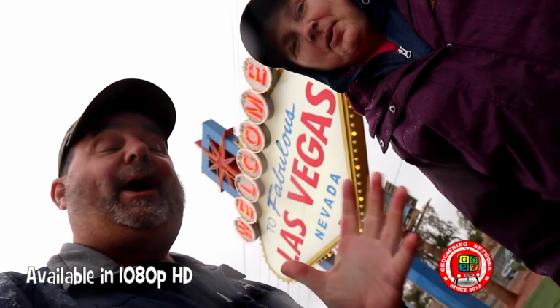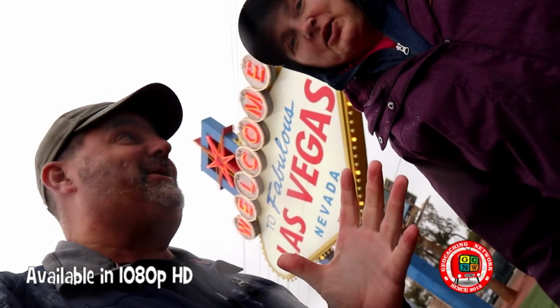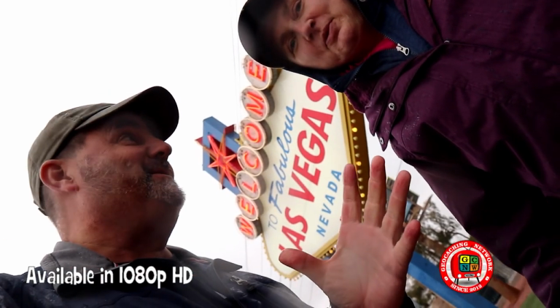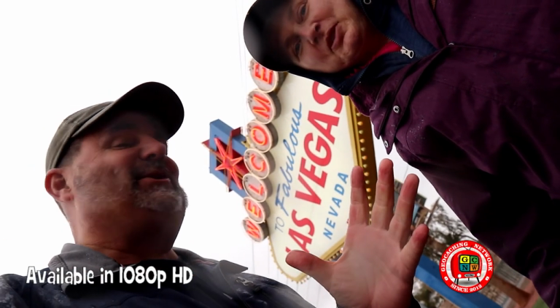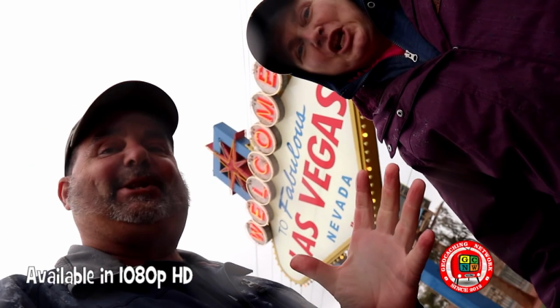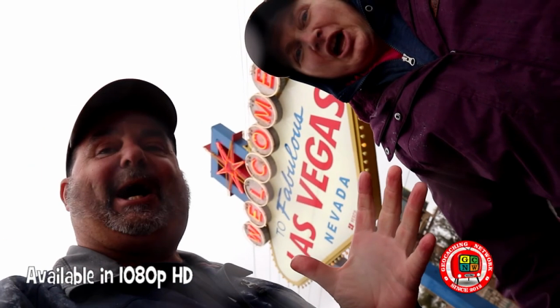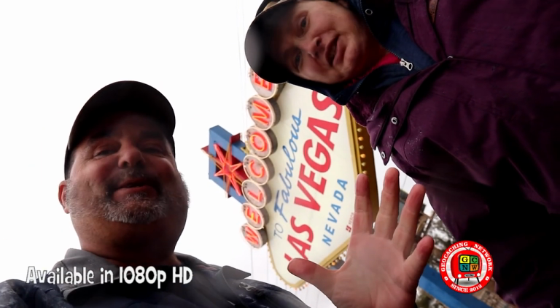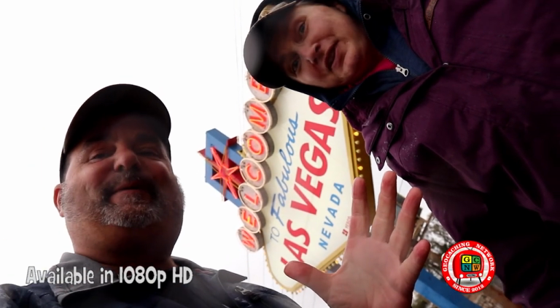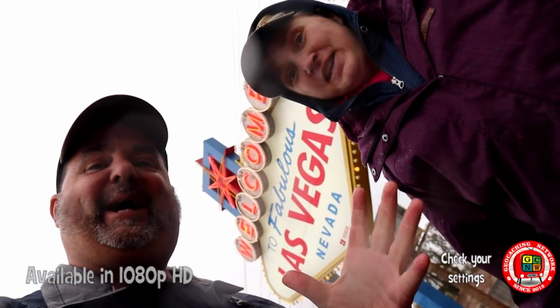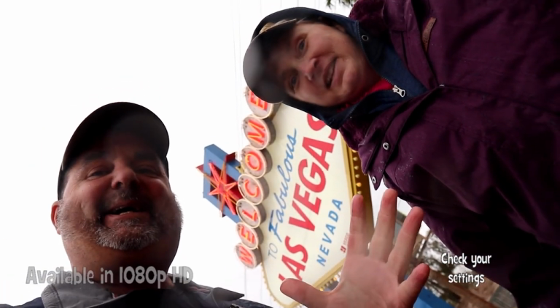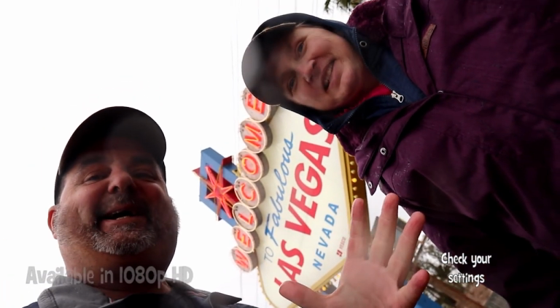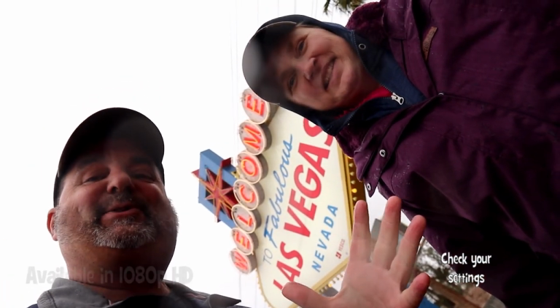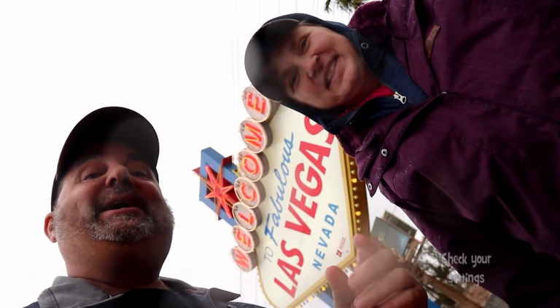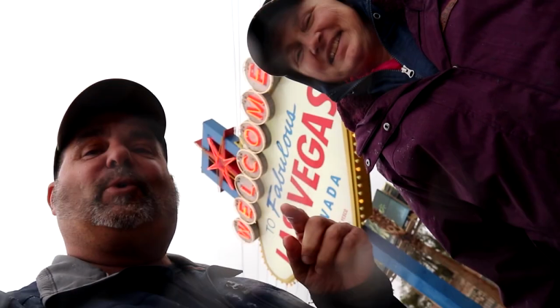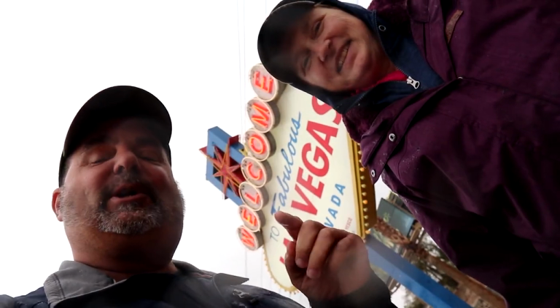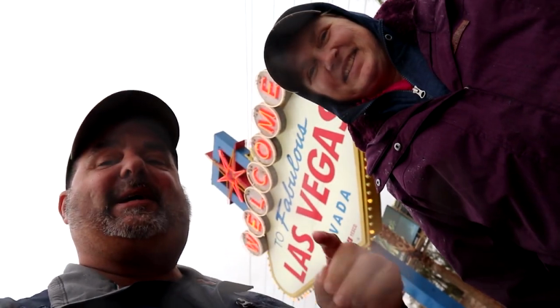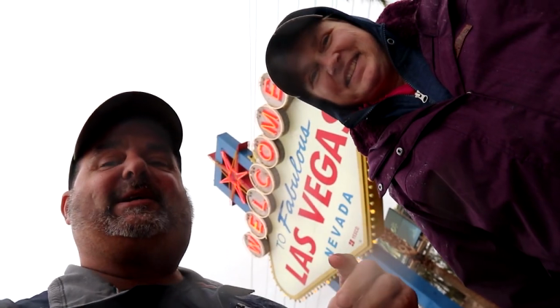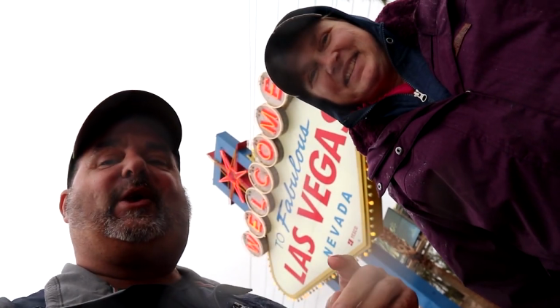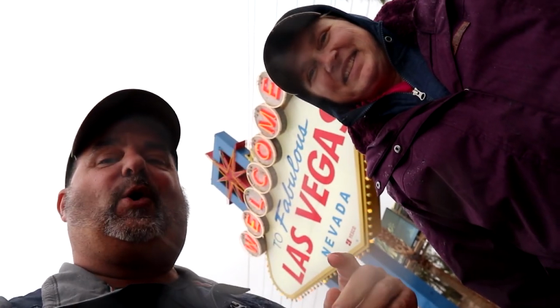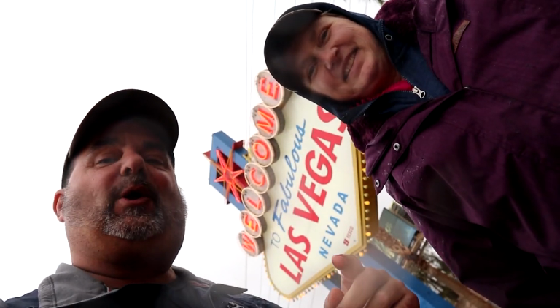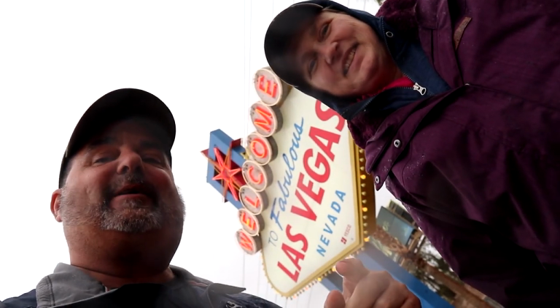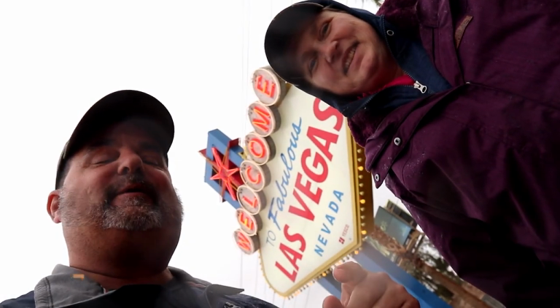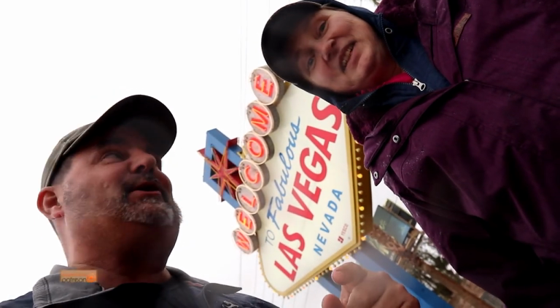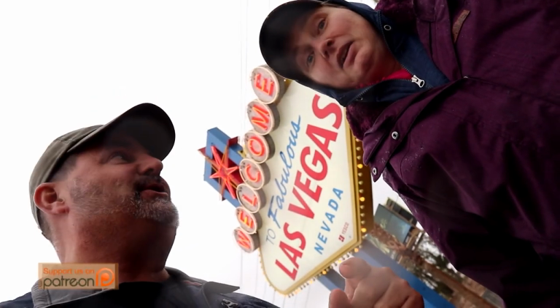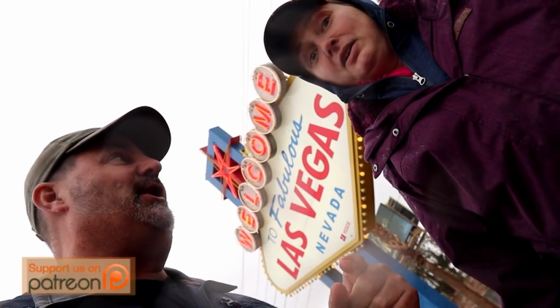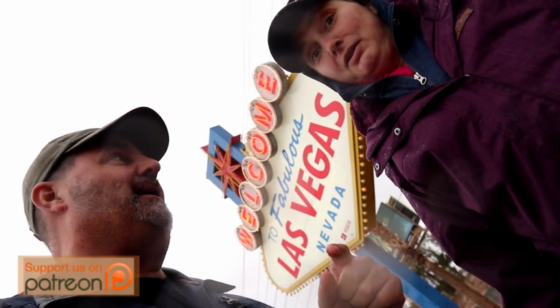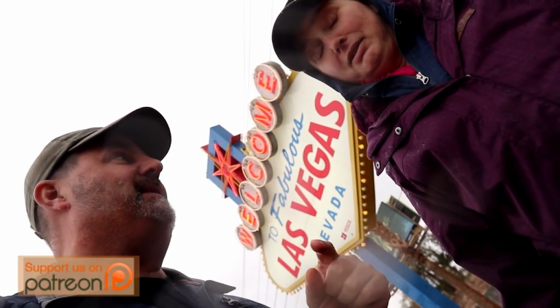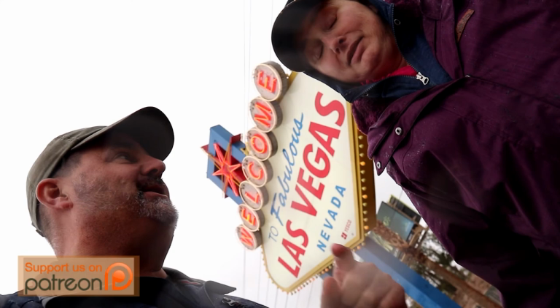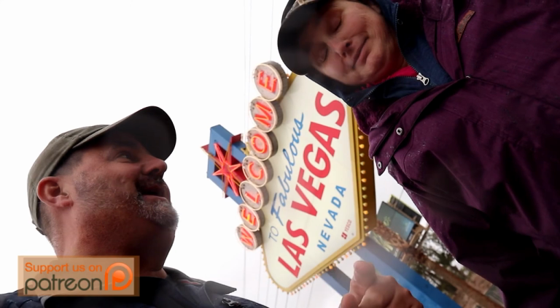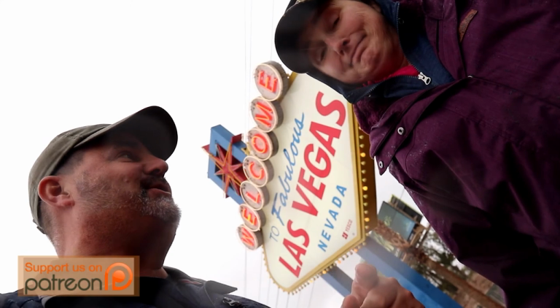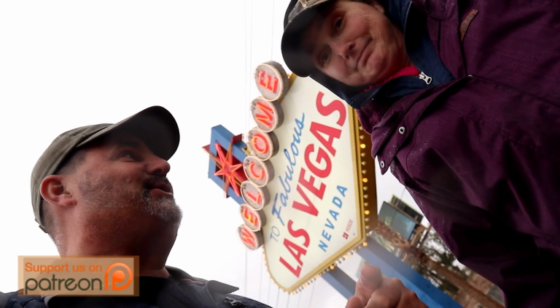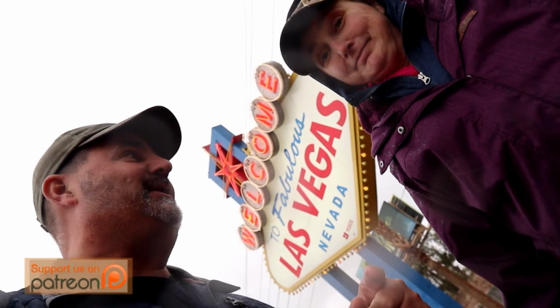Welcome to Las Vegas. We're going to take you on a whole lot of adventures on a mini cache tour.